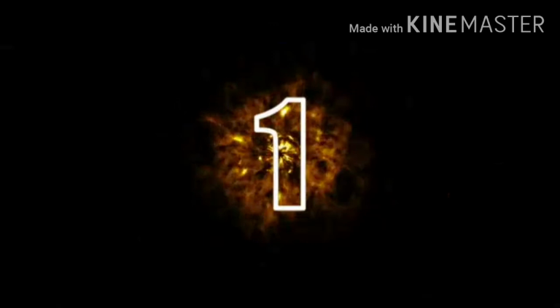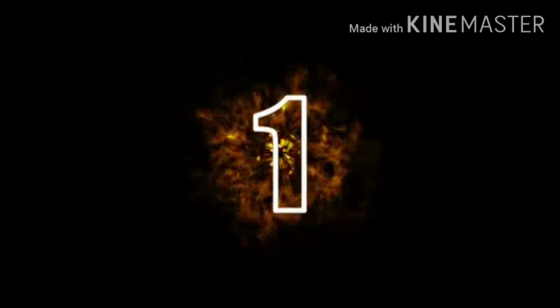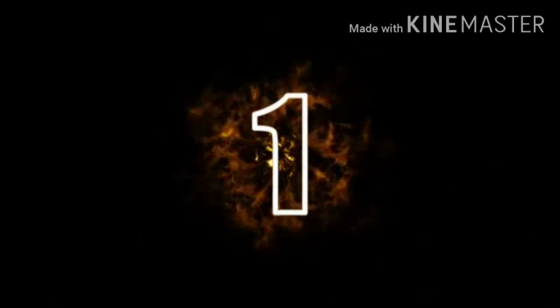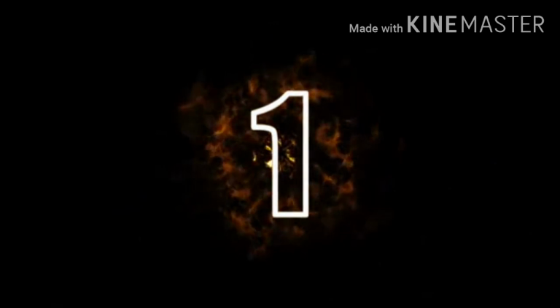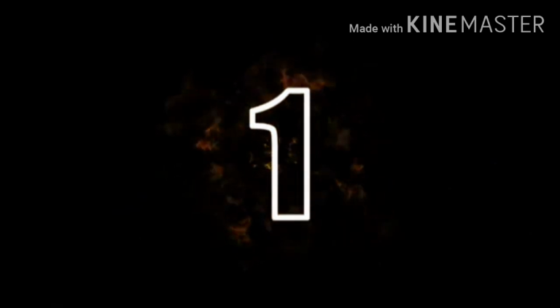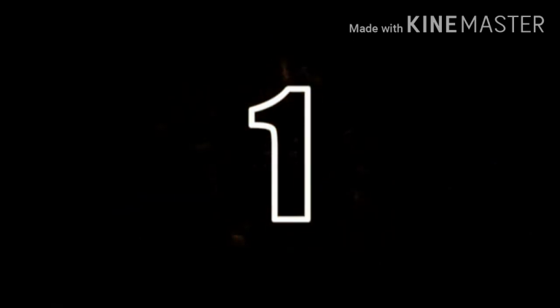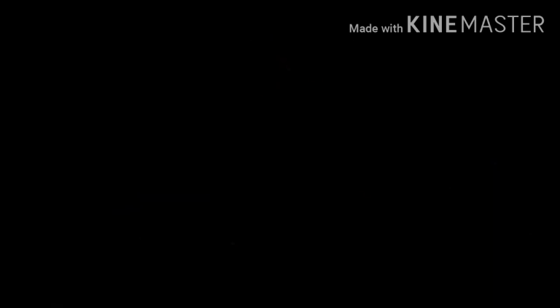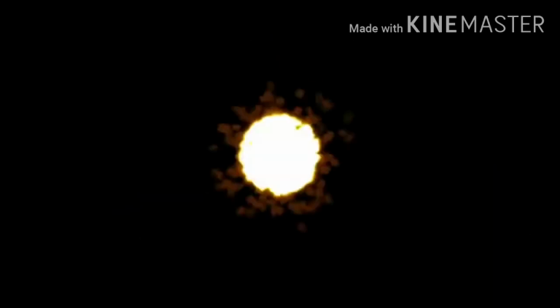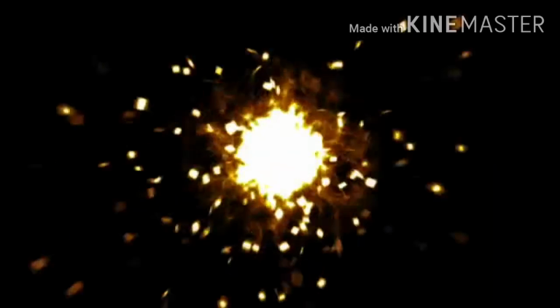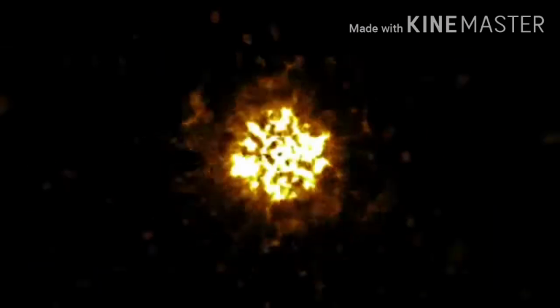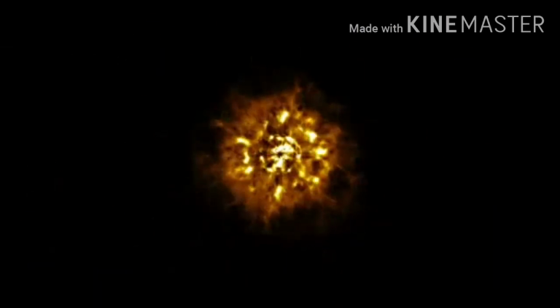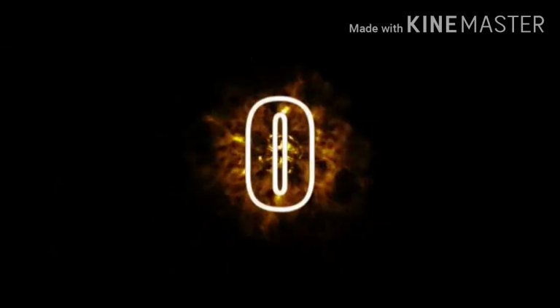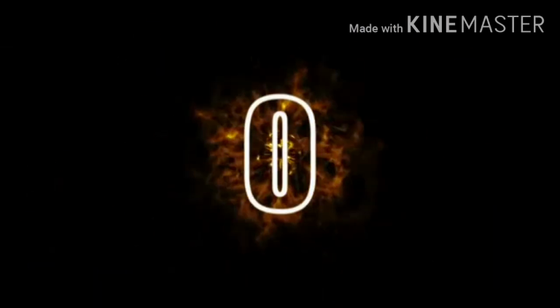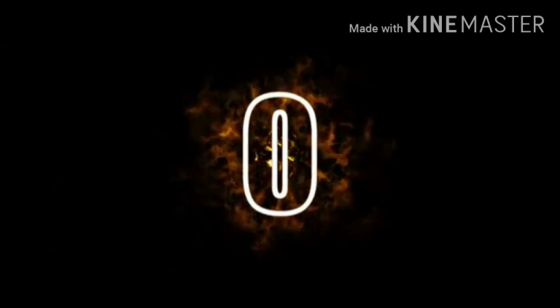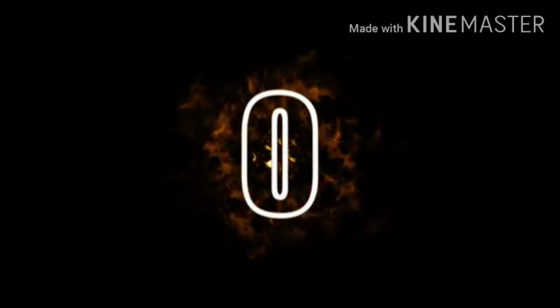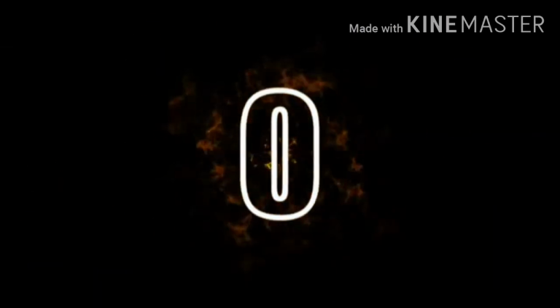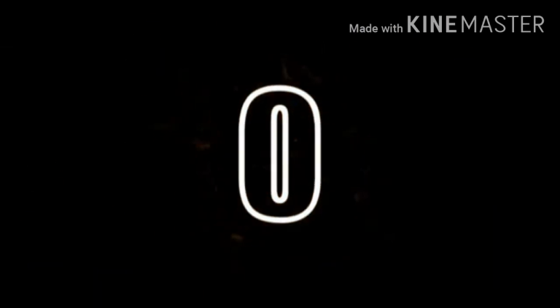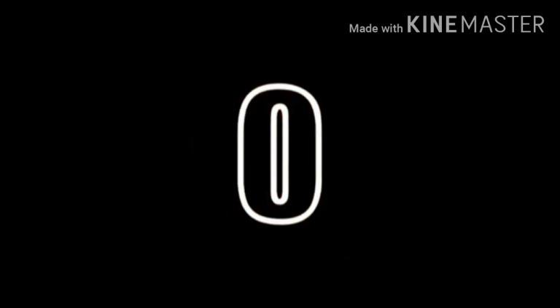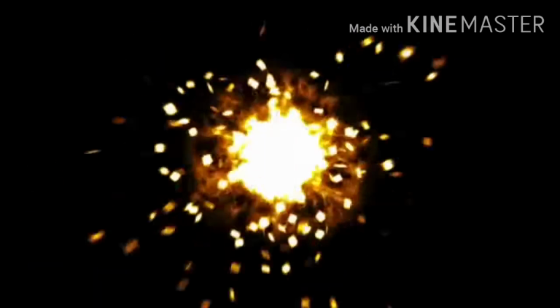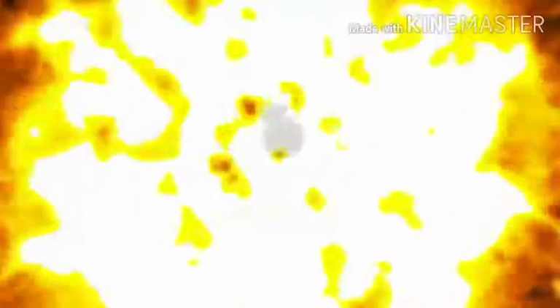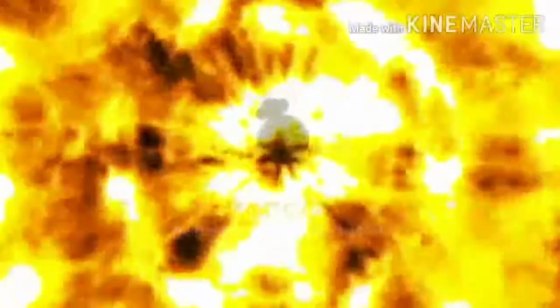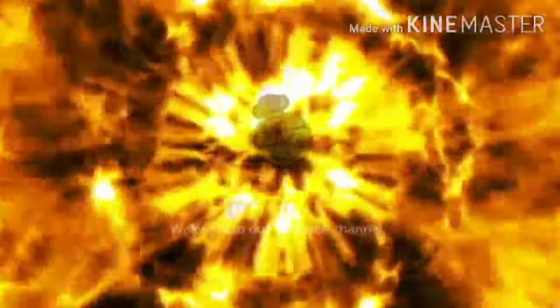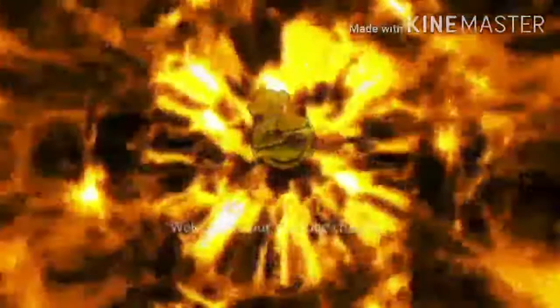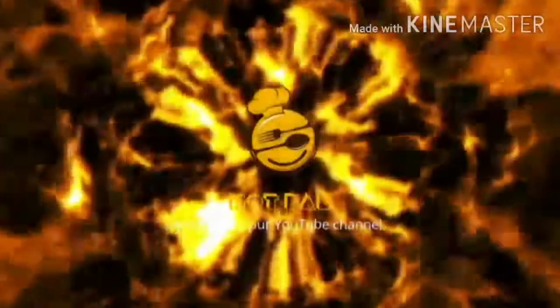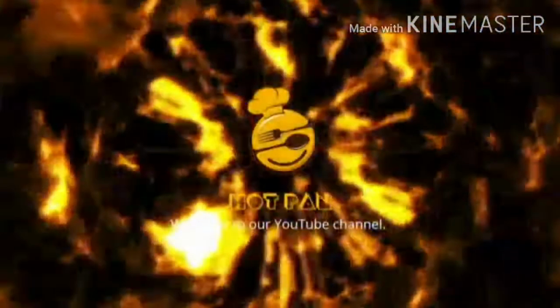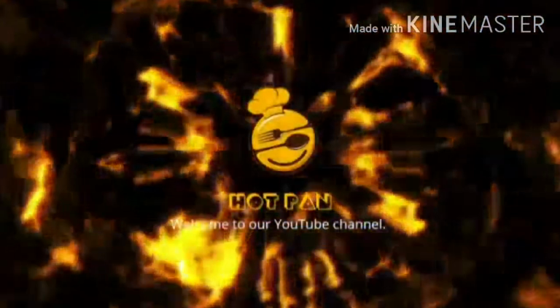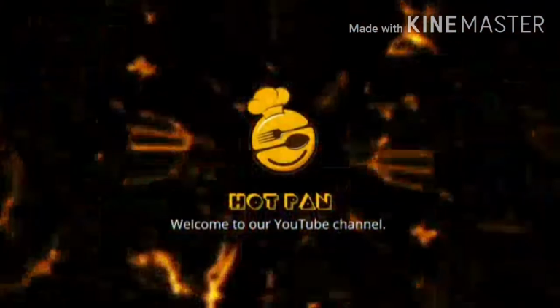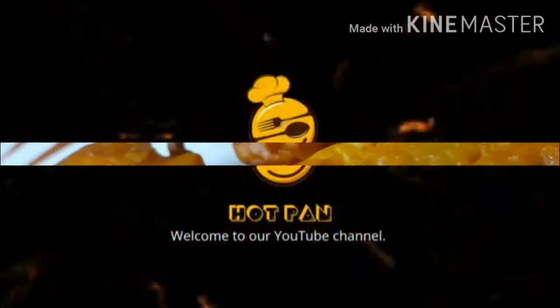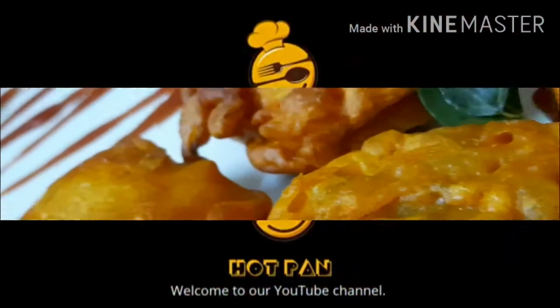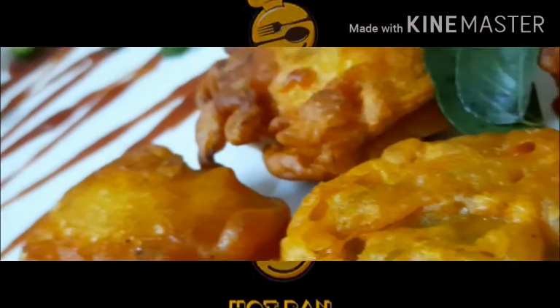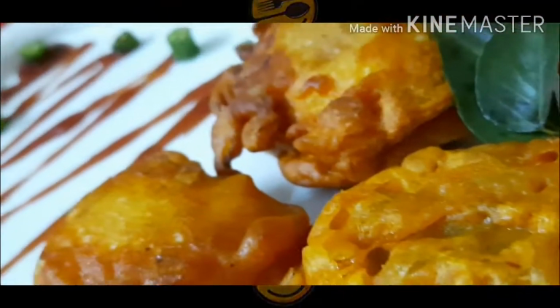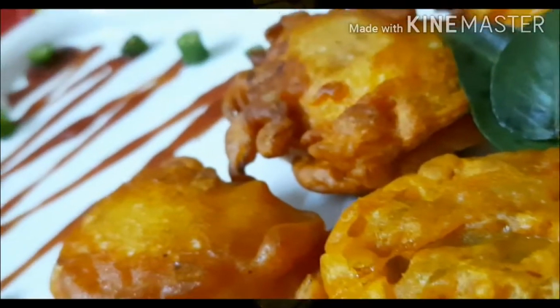Hello and welcome back to Hotpan channel. What is the recipe? Egg Bhaji.